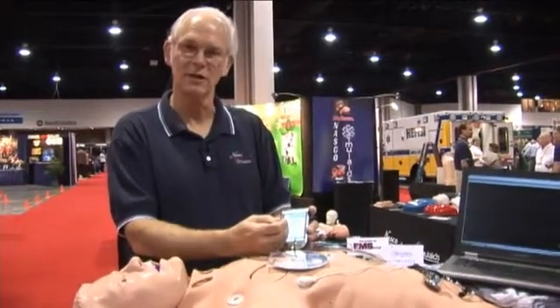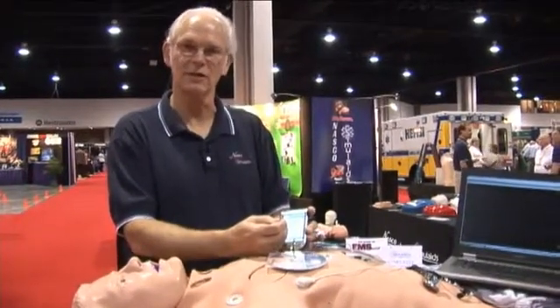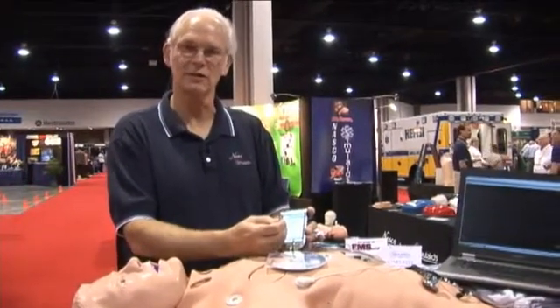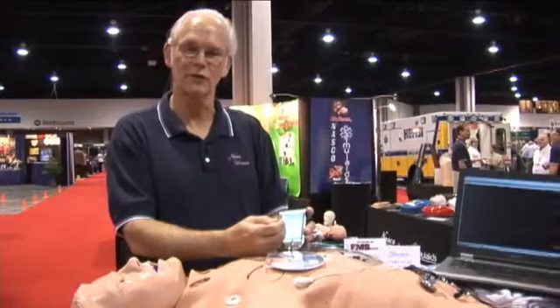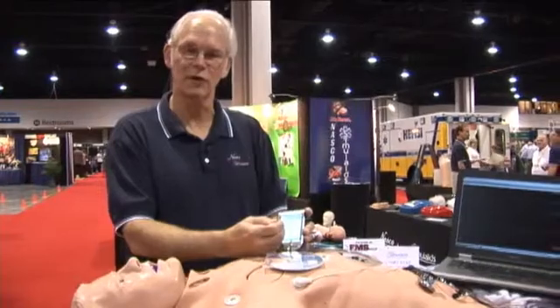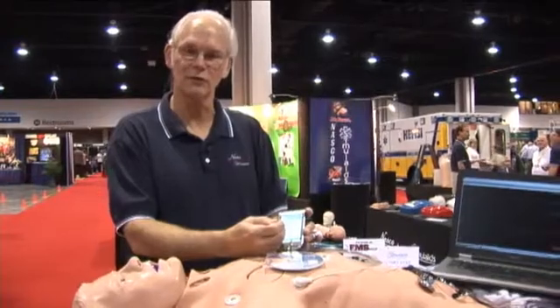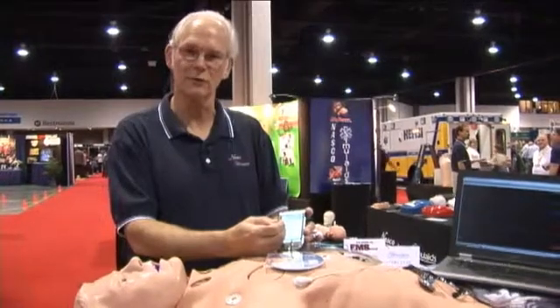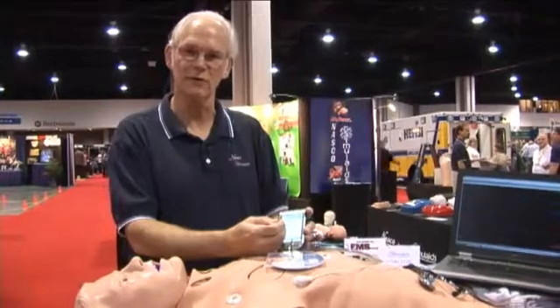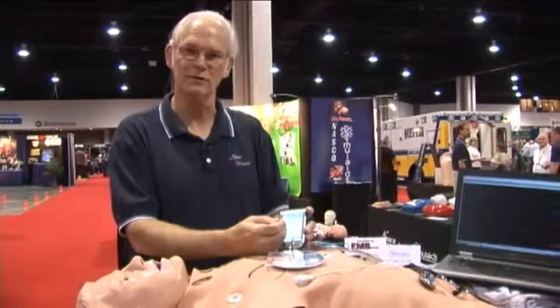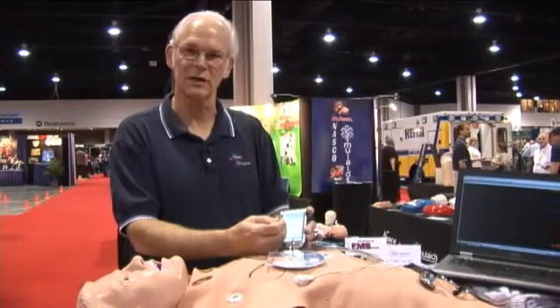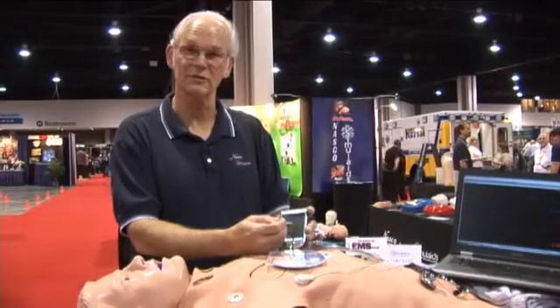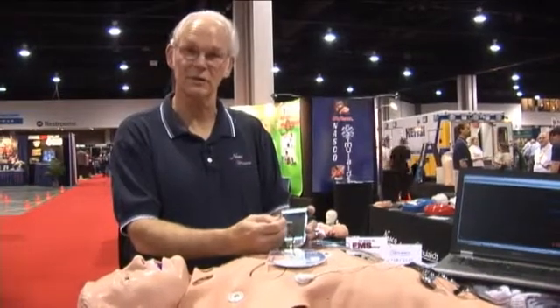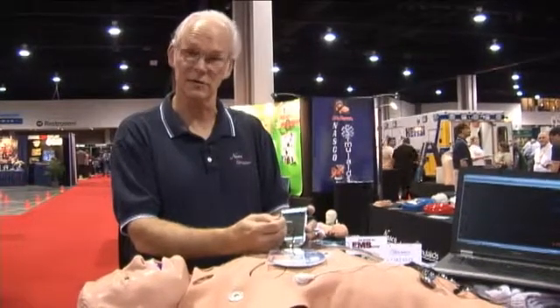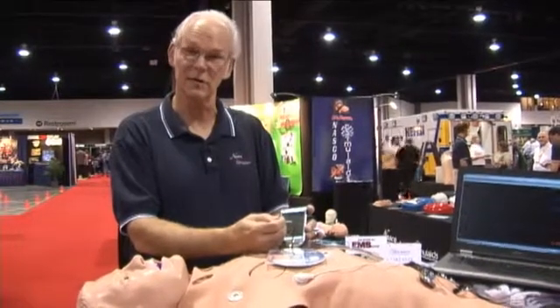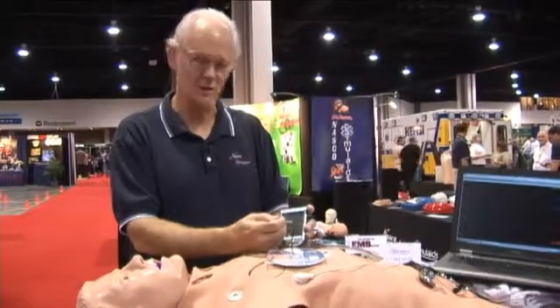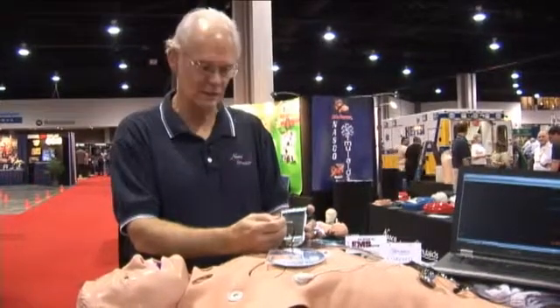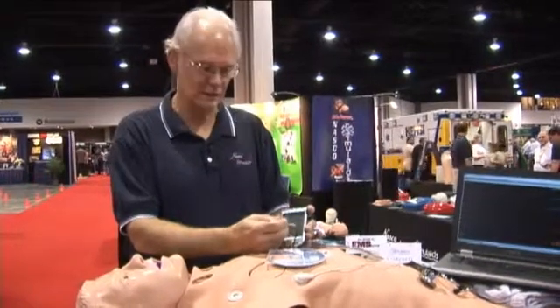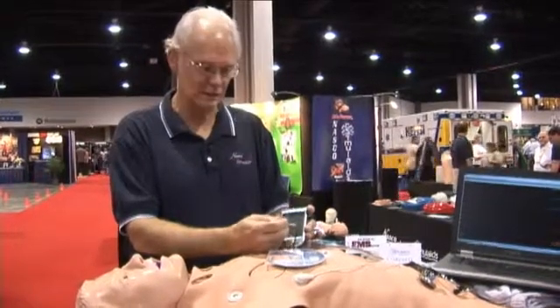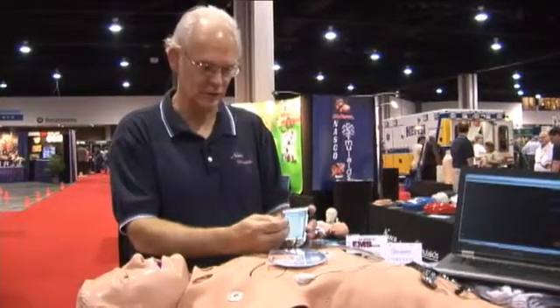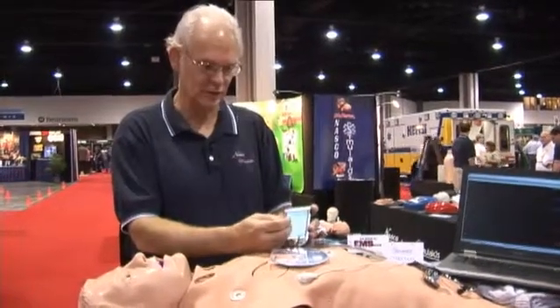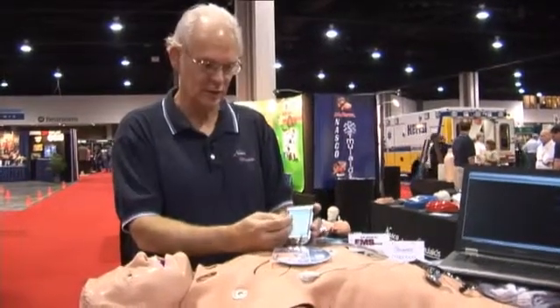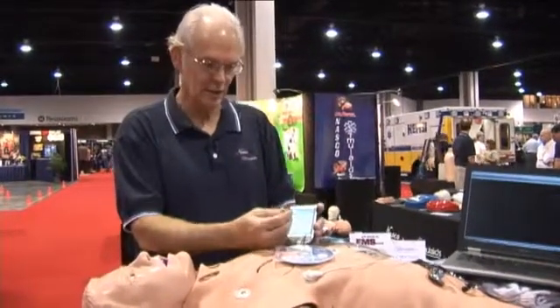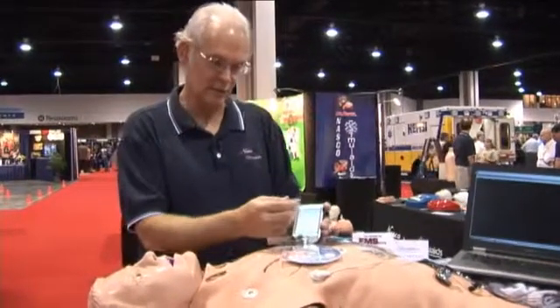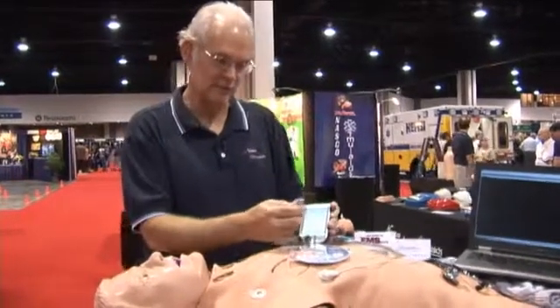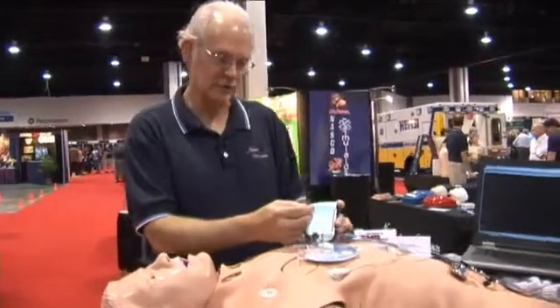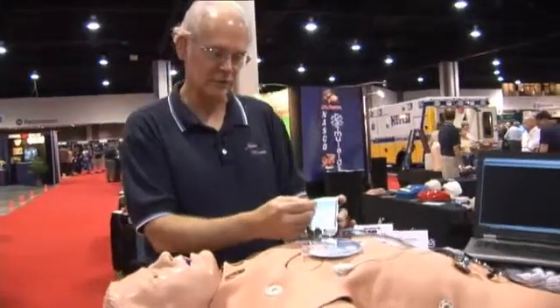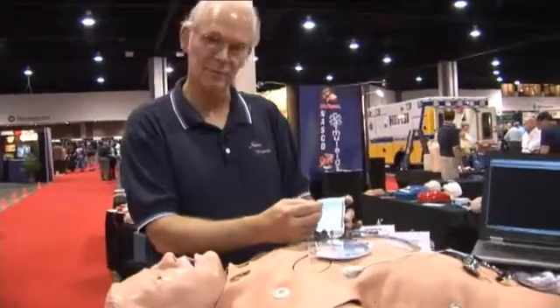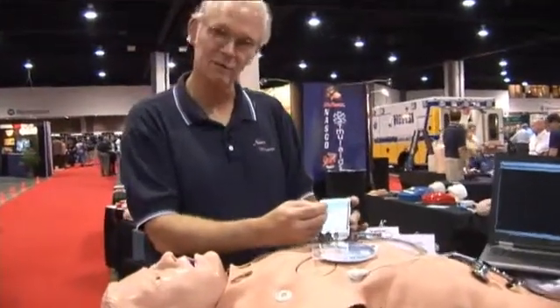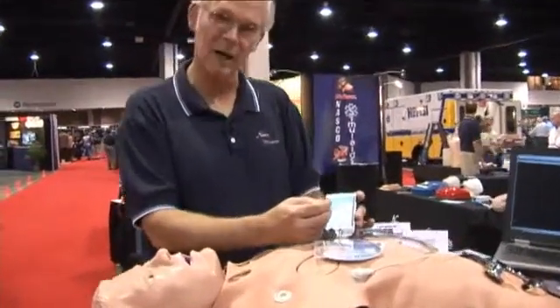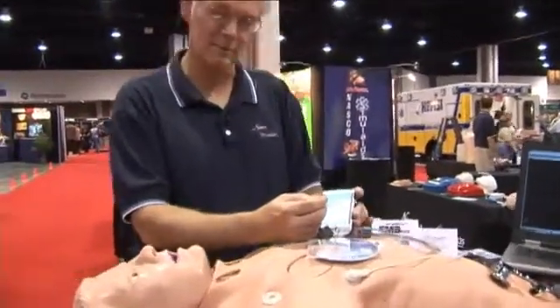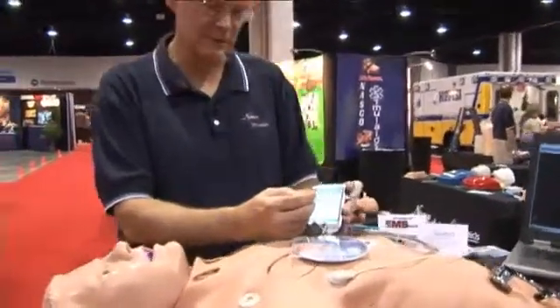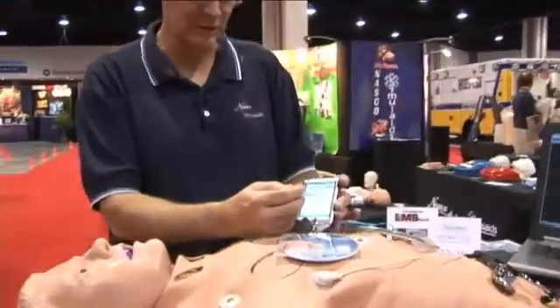It lists for under $20,000. It has a lot of unique features to it. It runs off from this pocket PC.